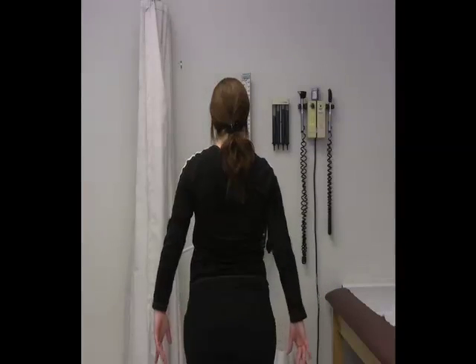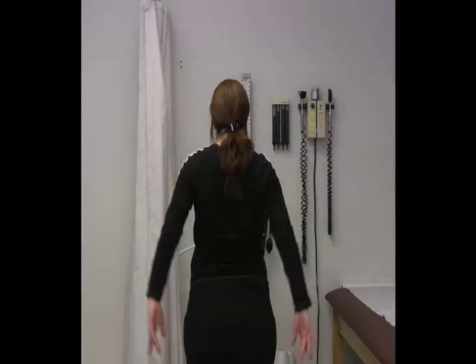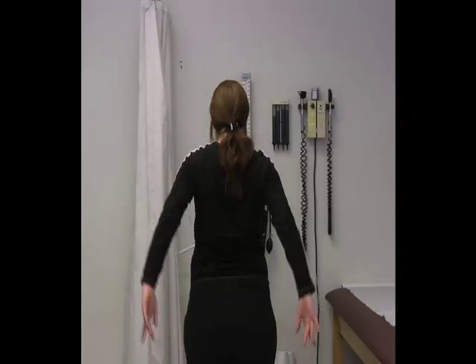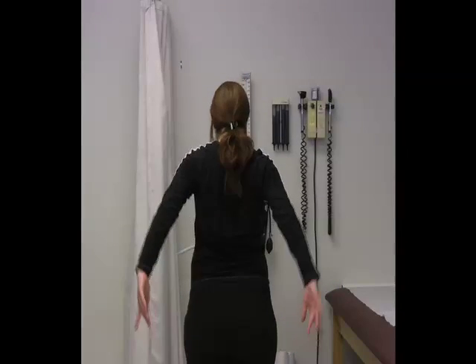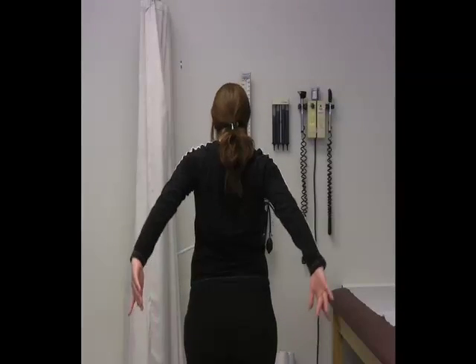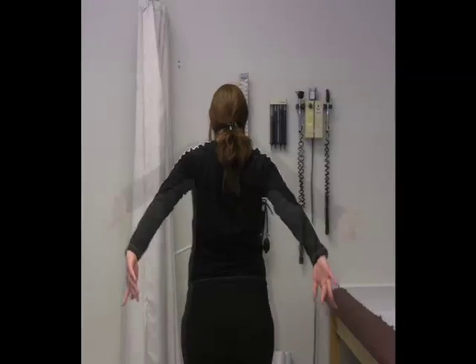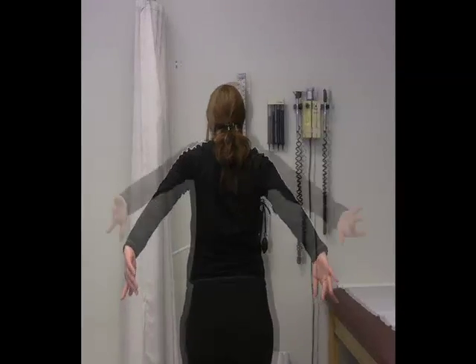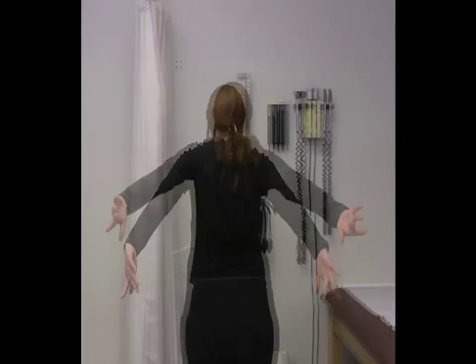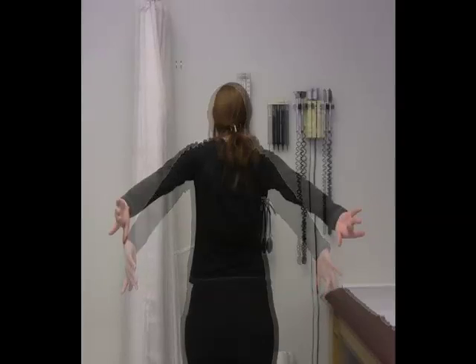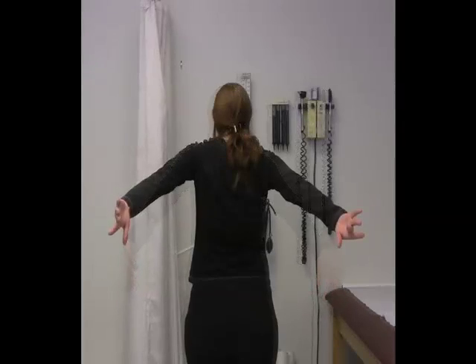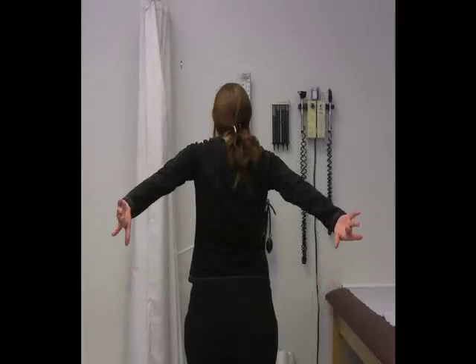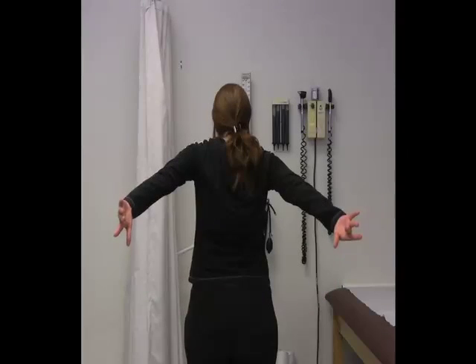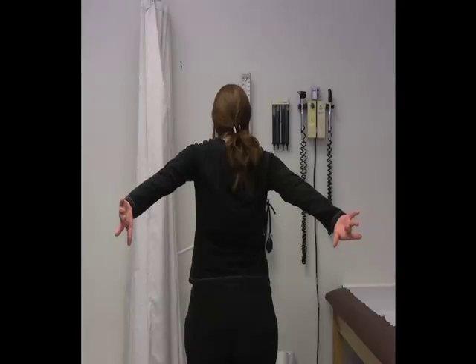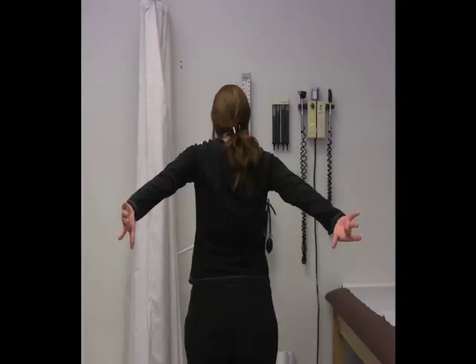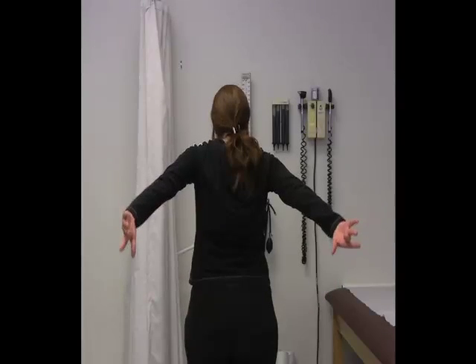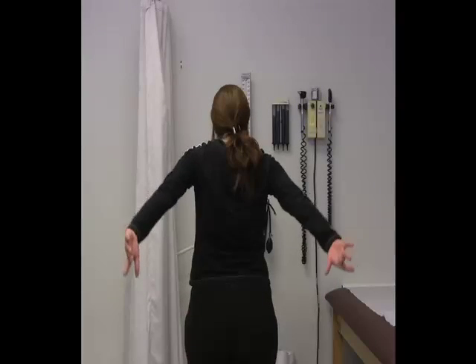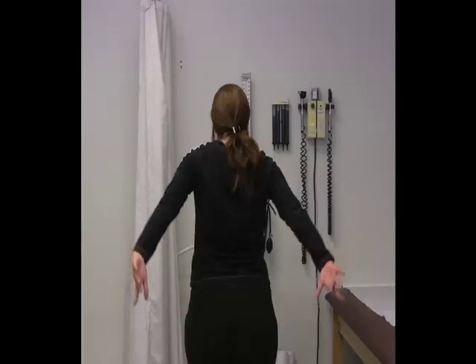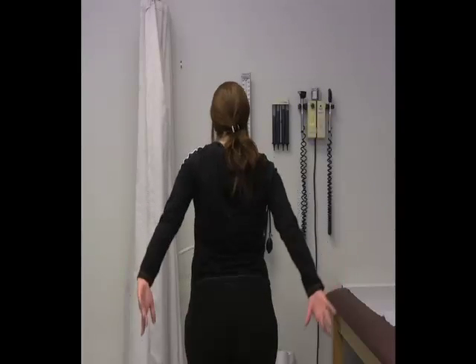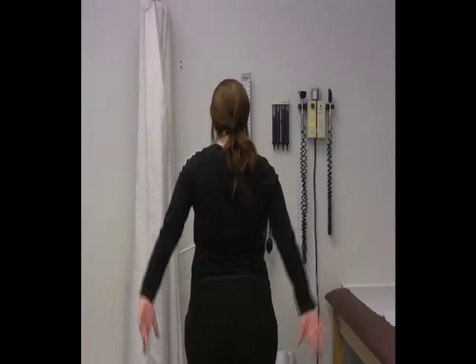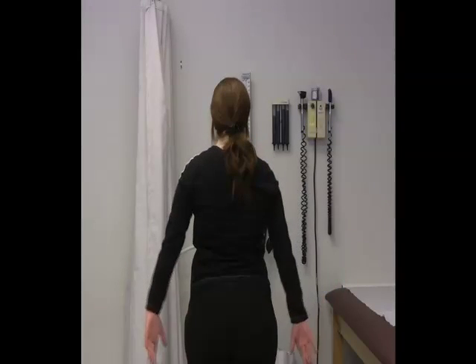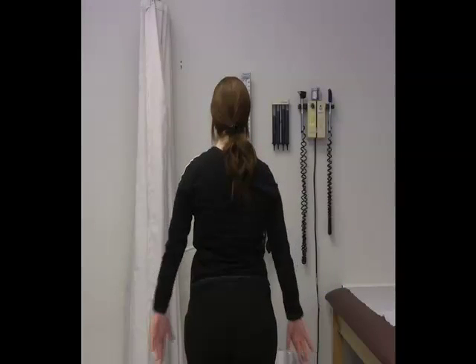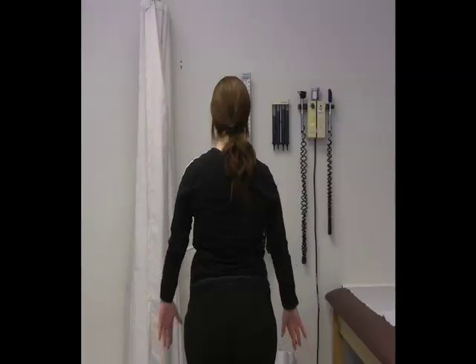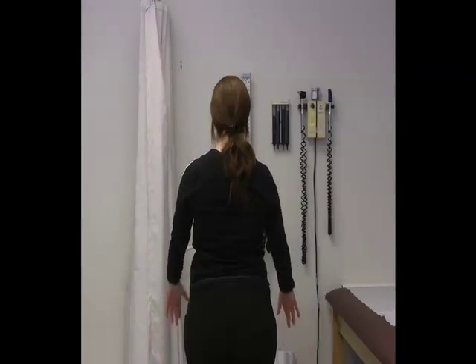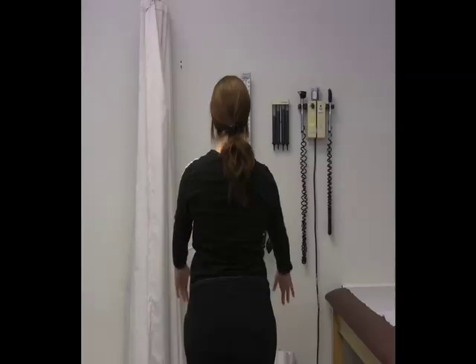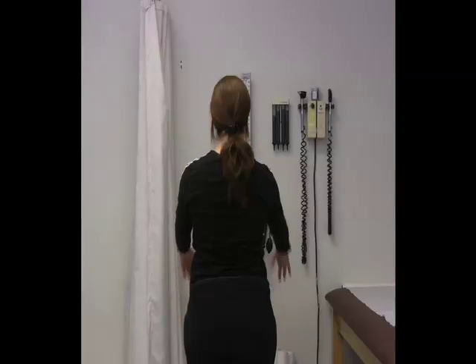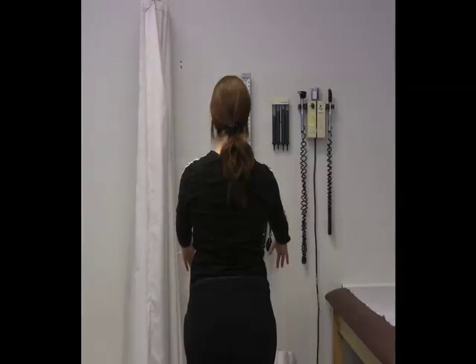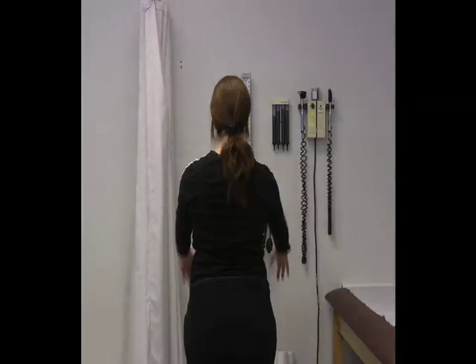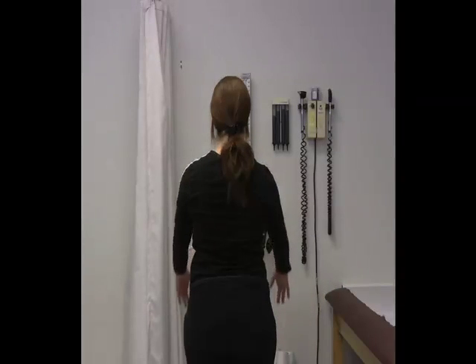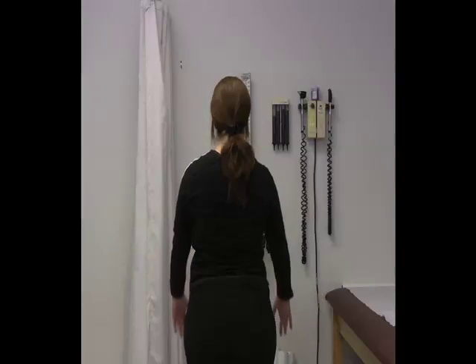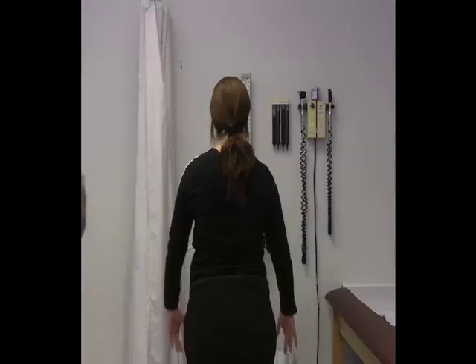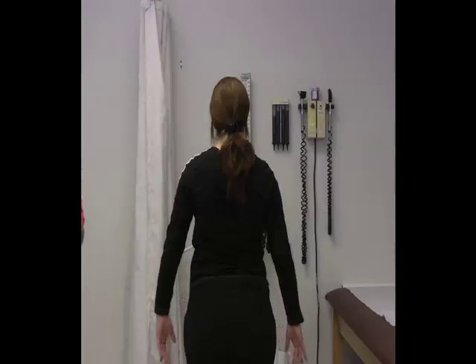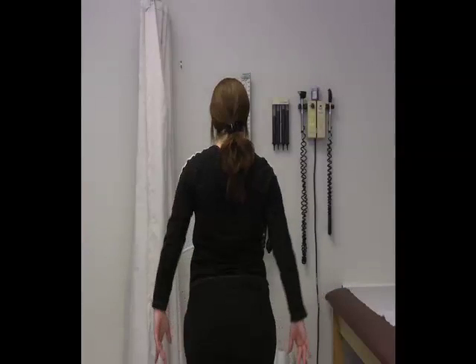We want to have you warm up with about 10 to 12 repetitions in each of these directions.